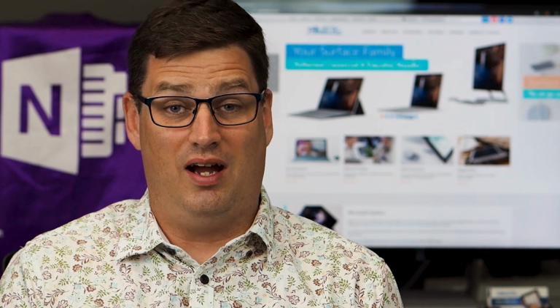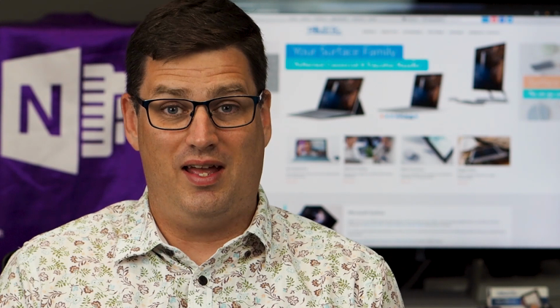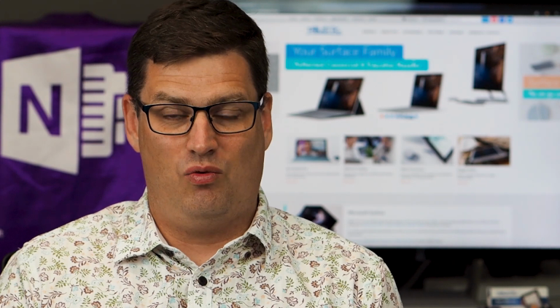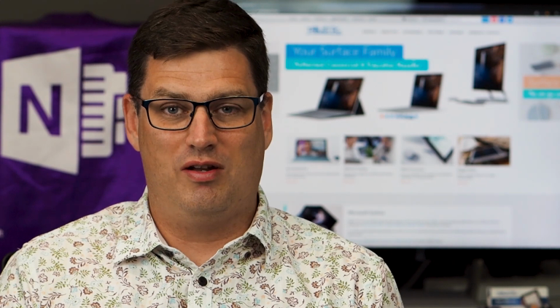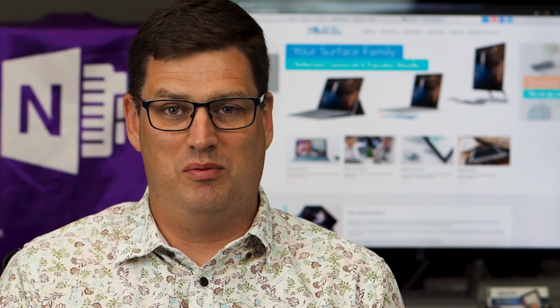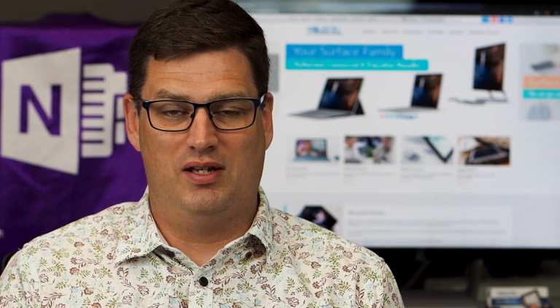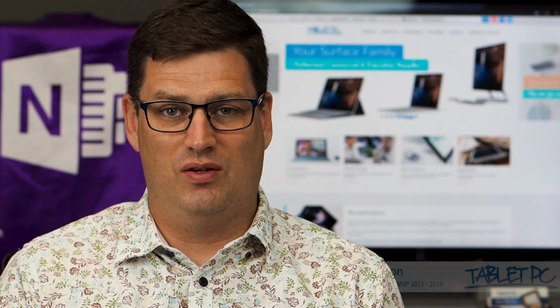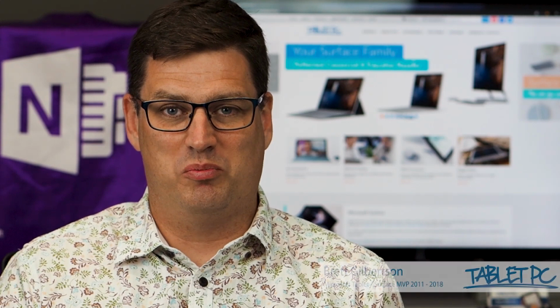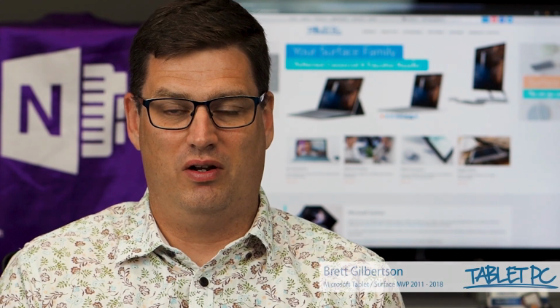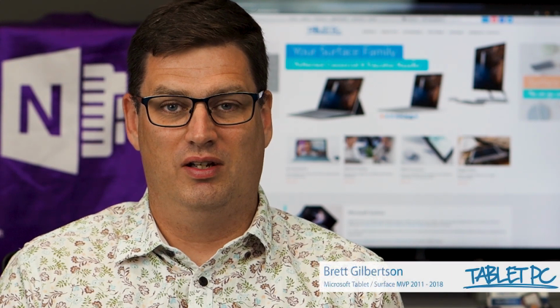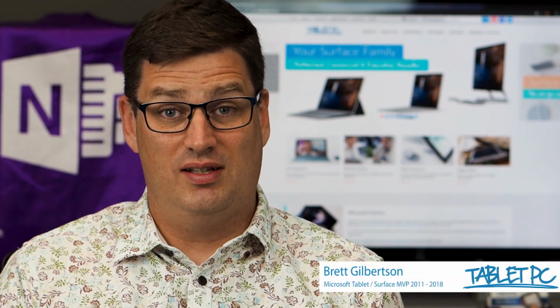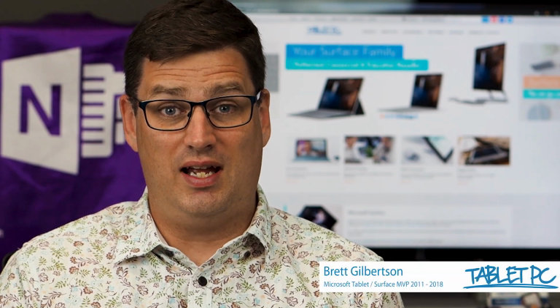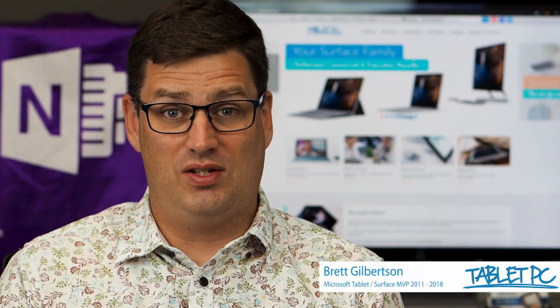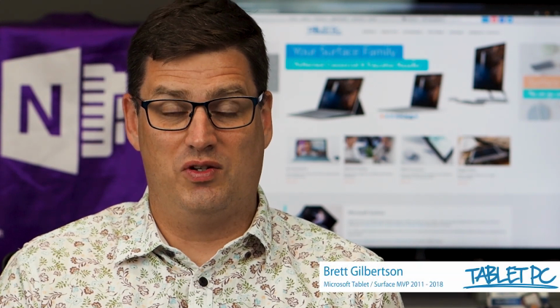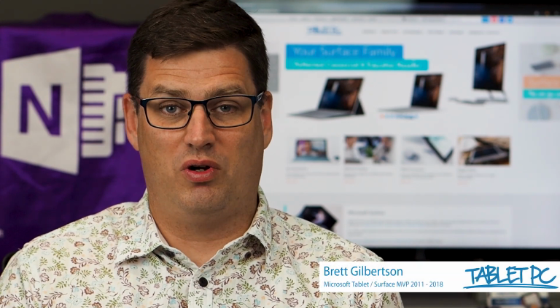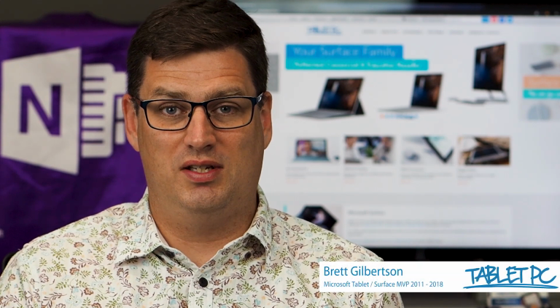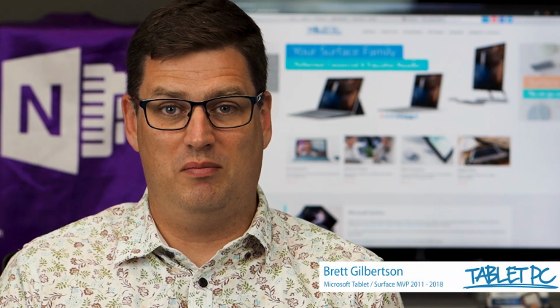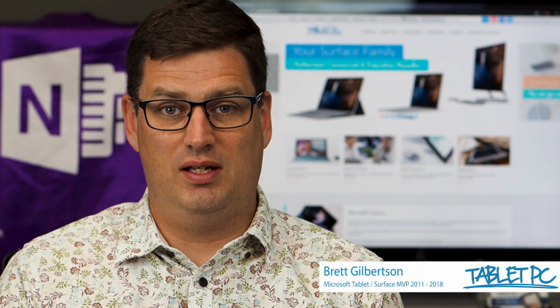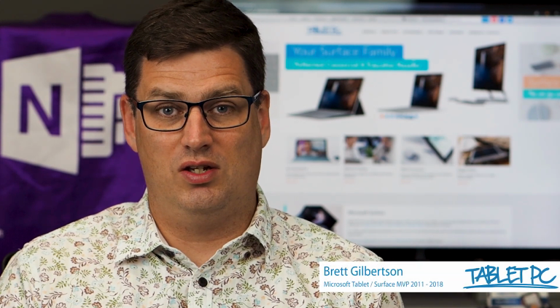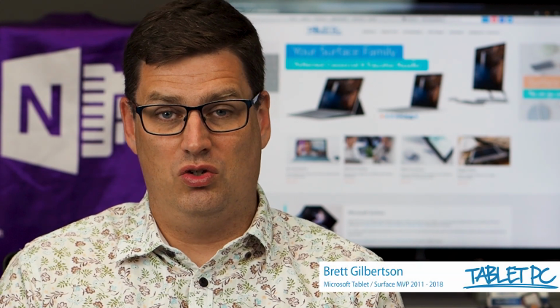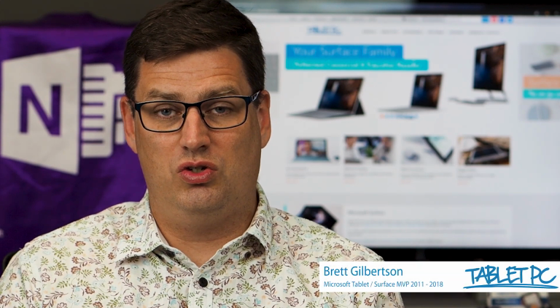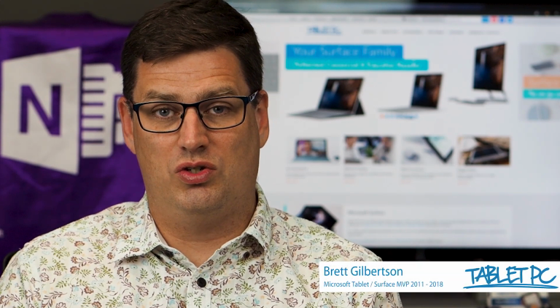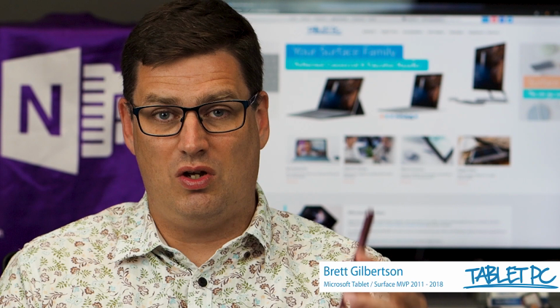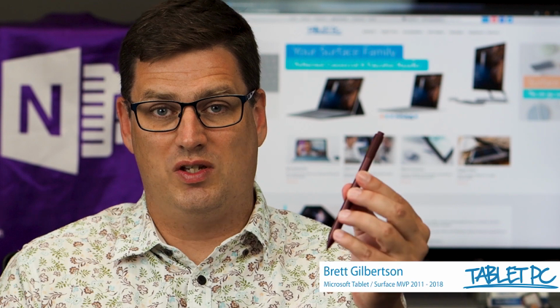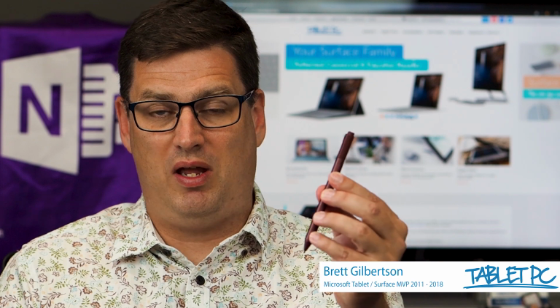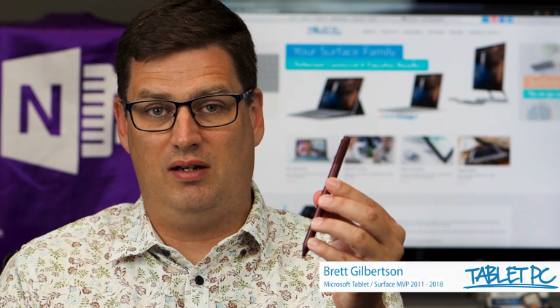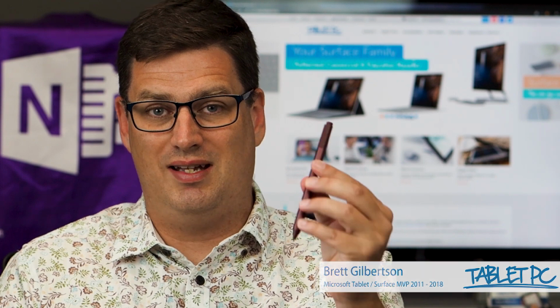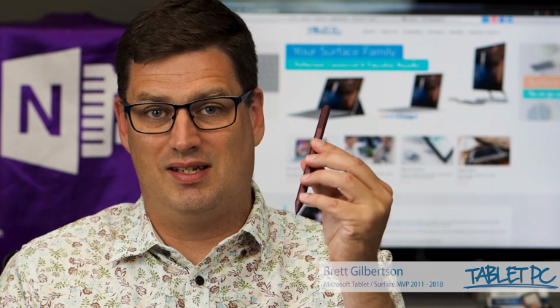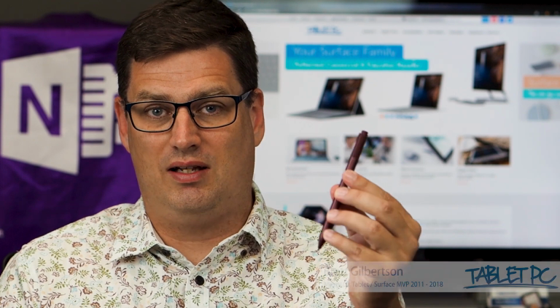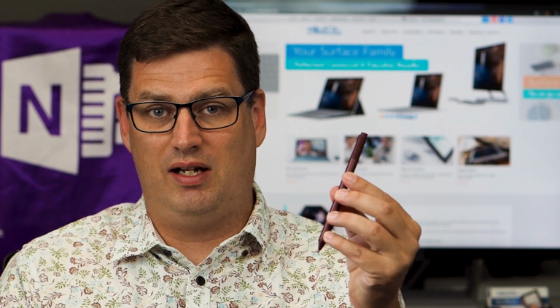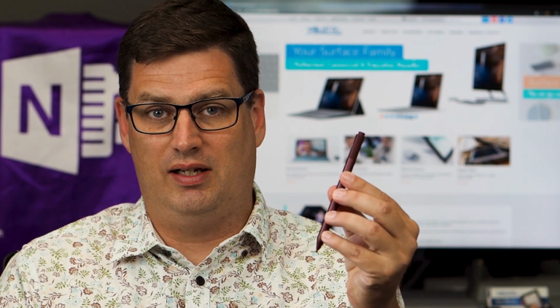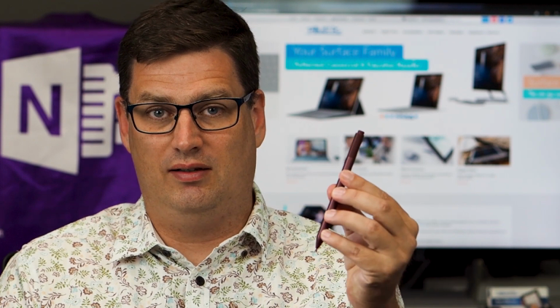Hi there, welcome to Be A Surface Pro. Today's Surface Pro tip is: use your Surface Pen as a slide clicker.